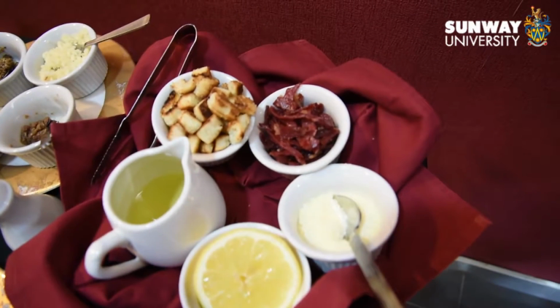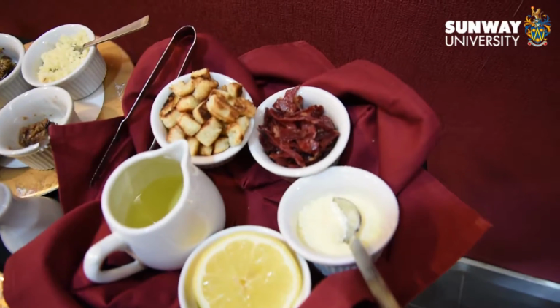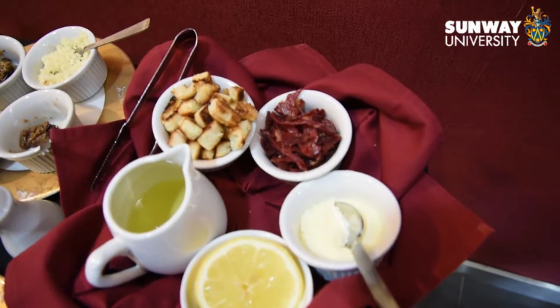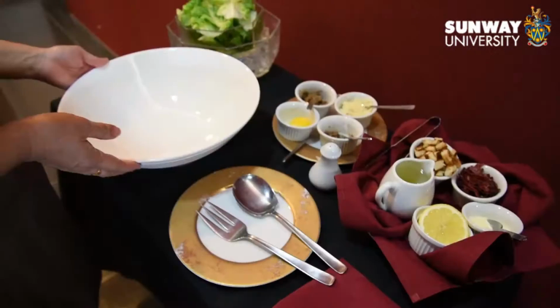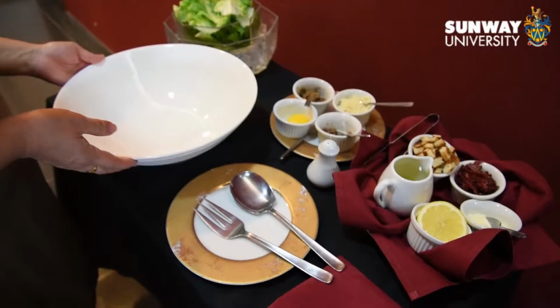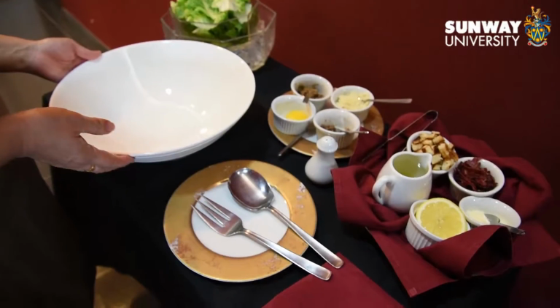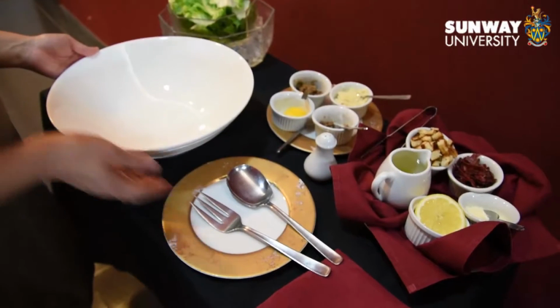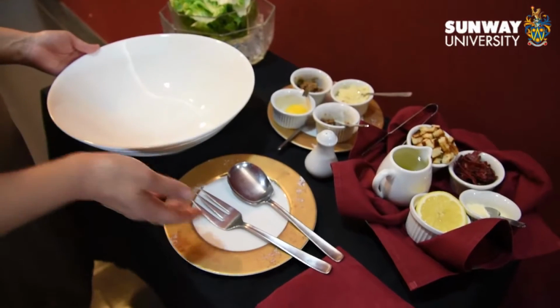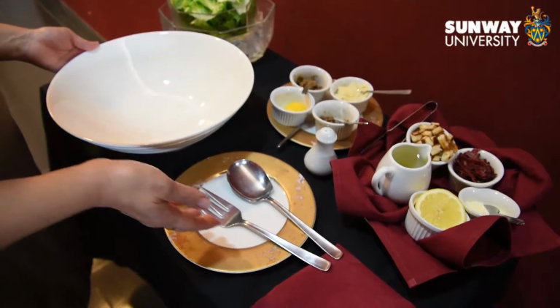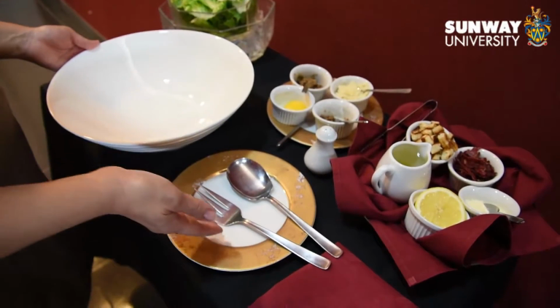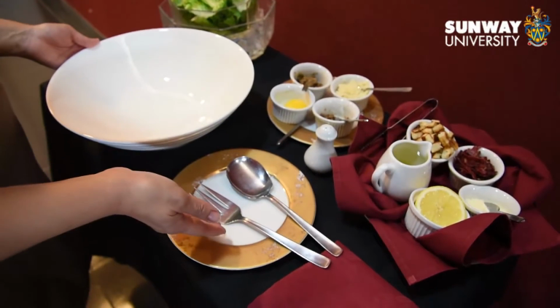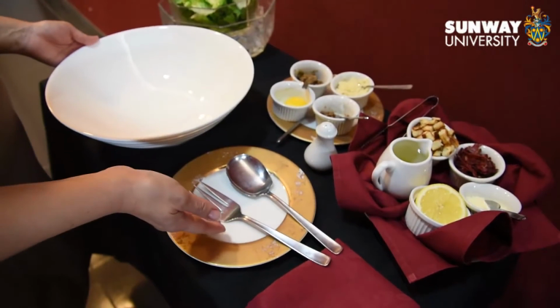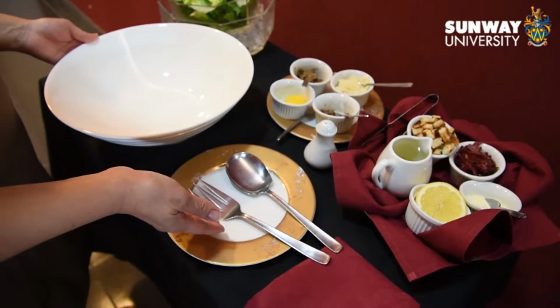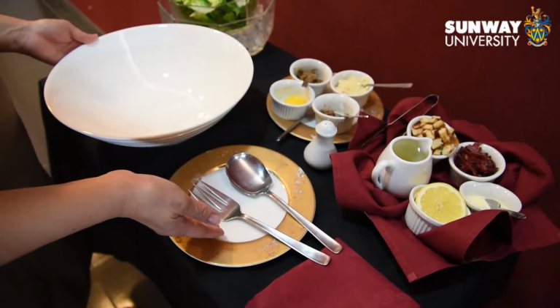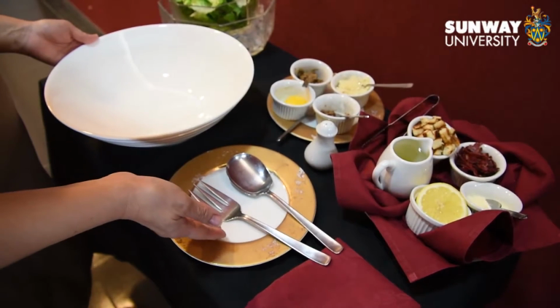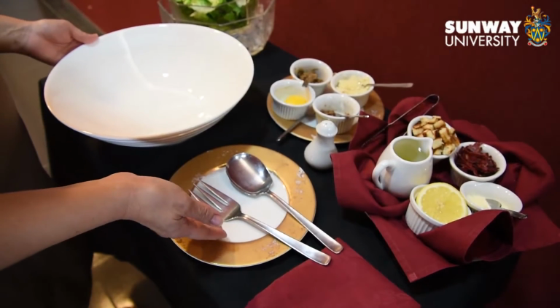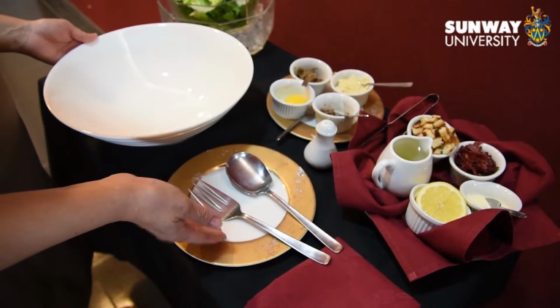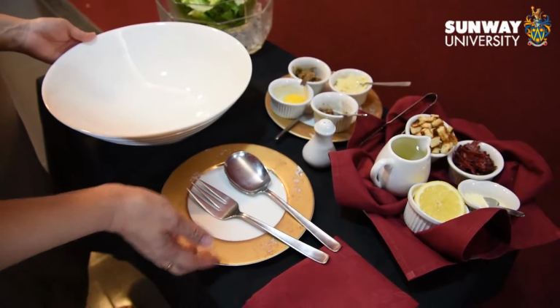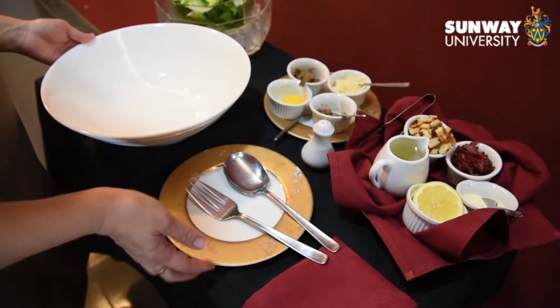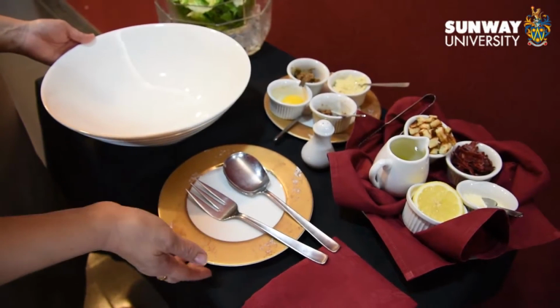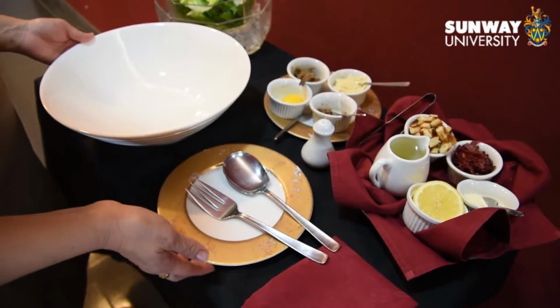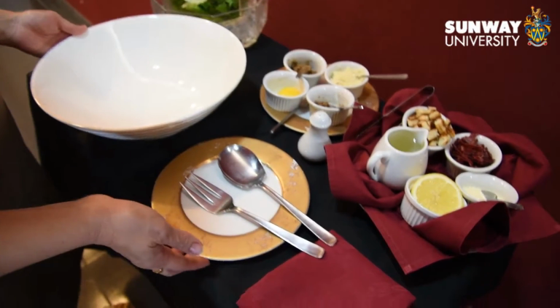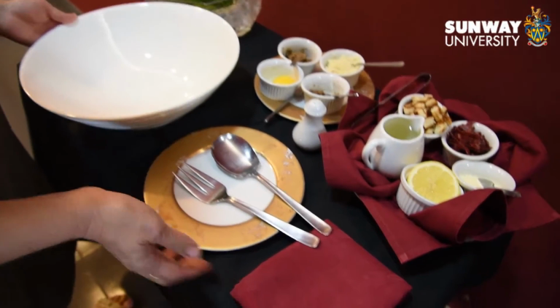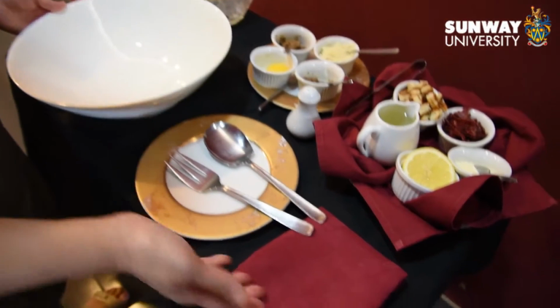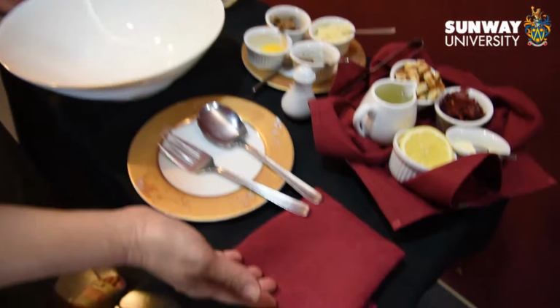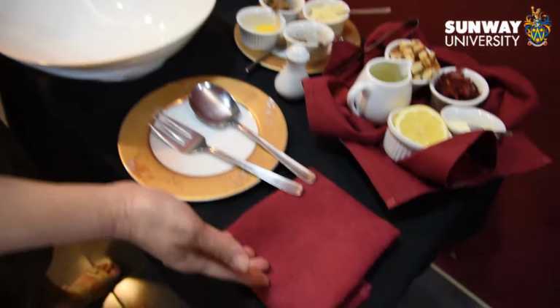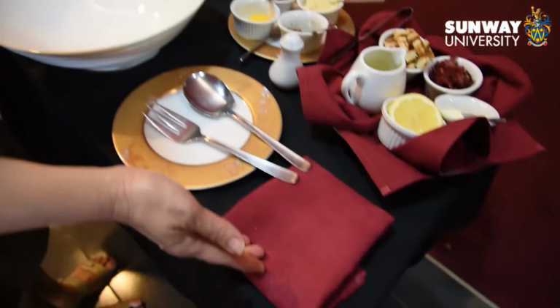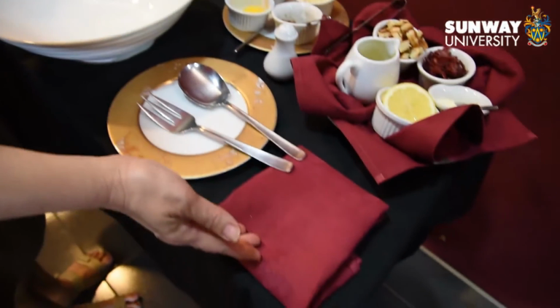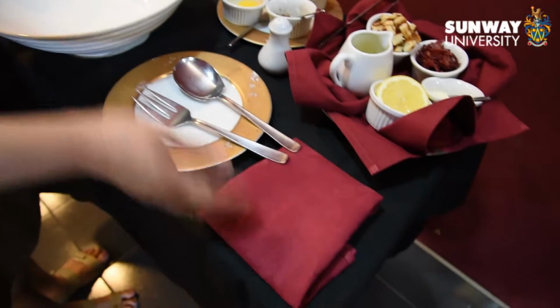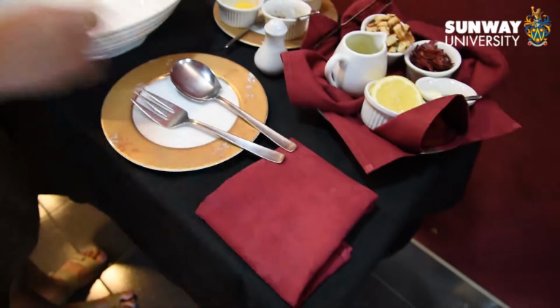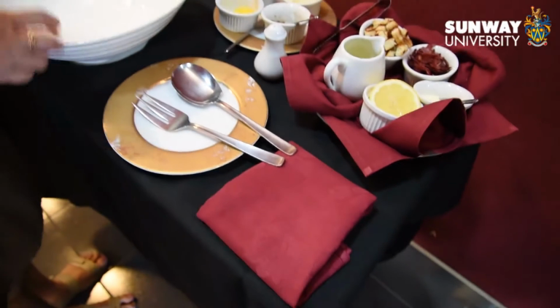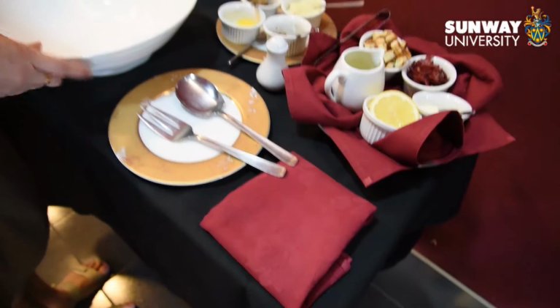Prepare a toasting bowl, service gear, and service glove.